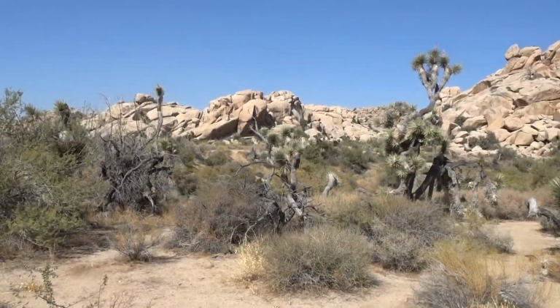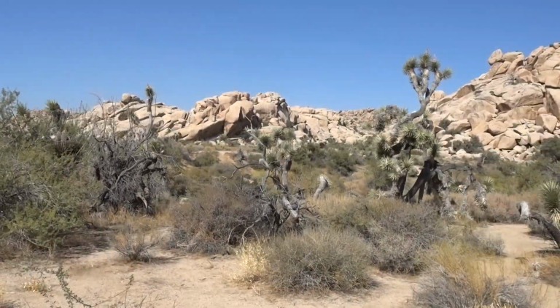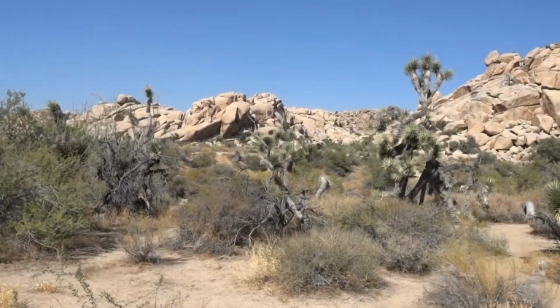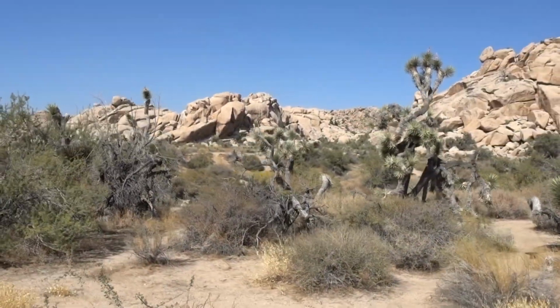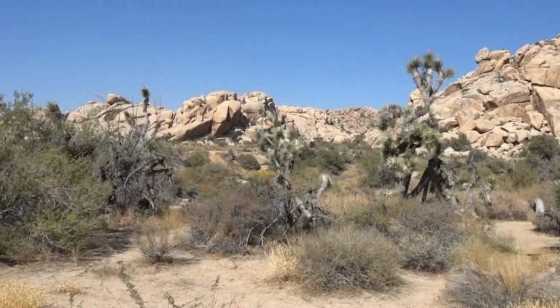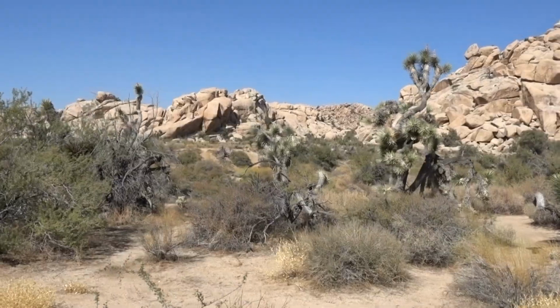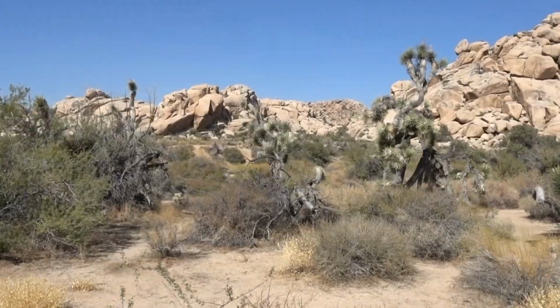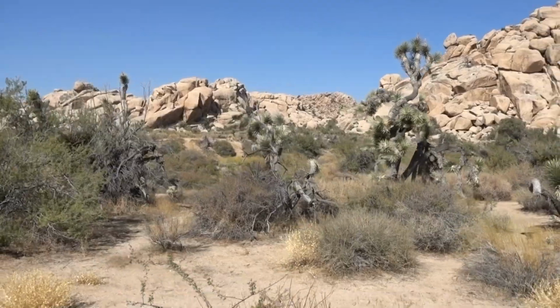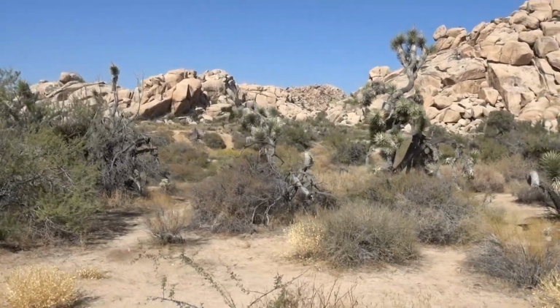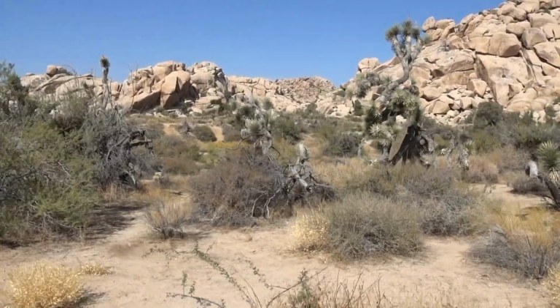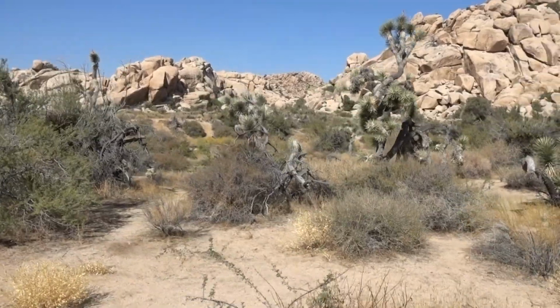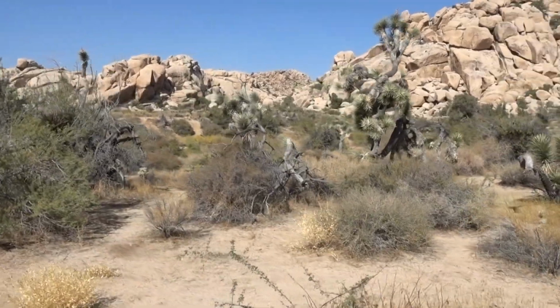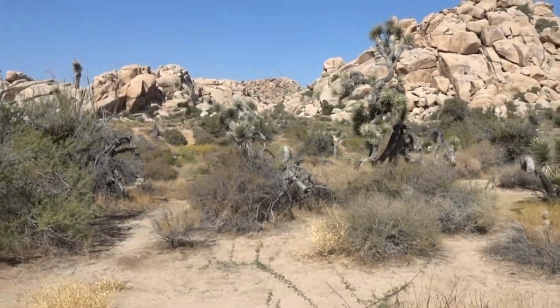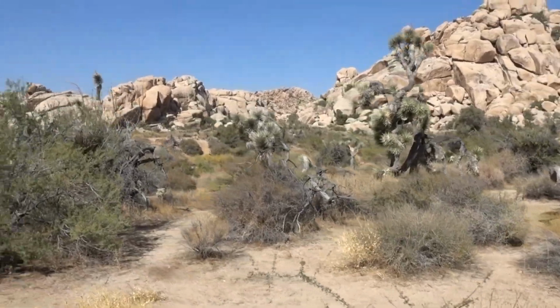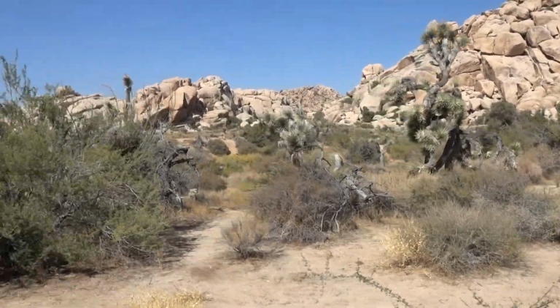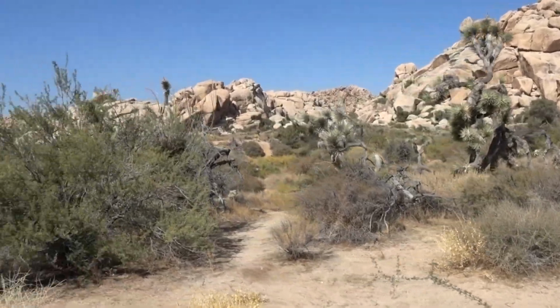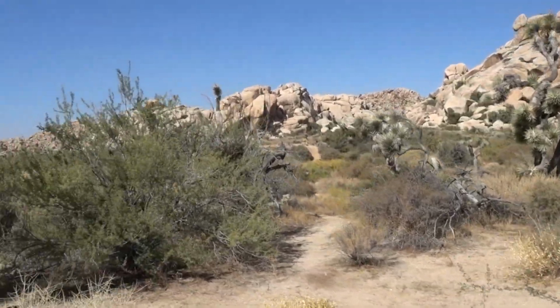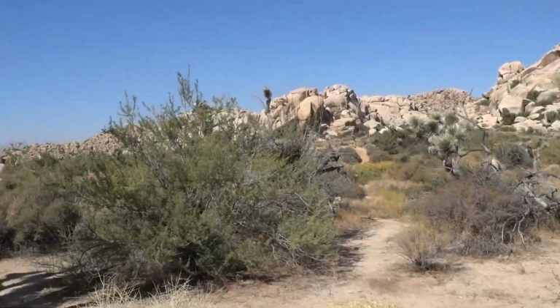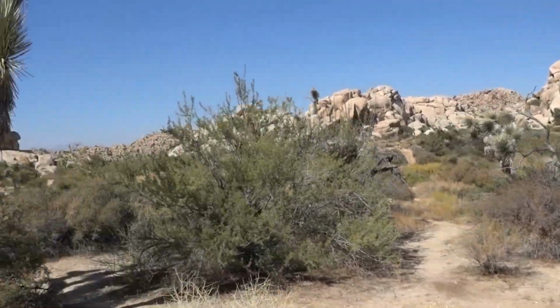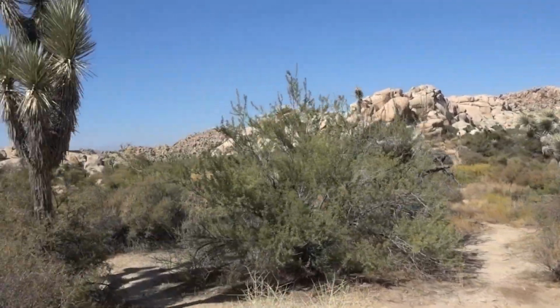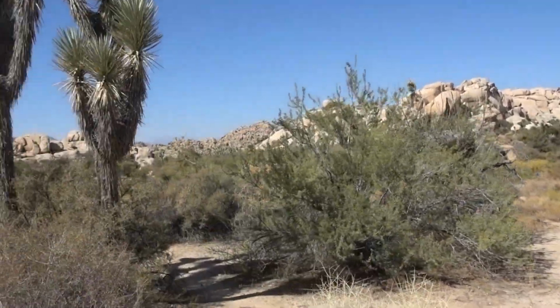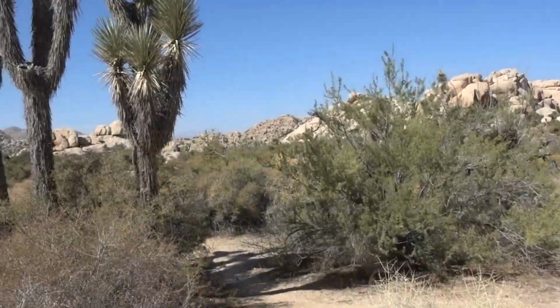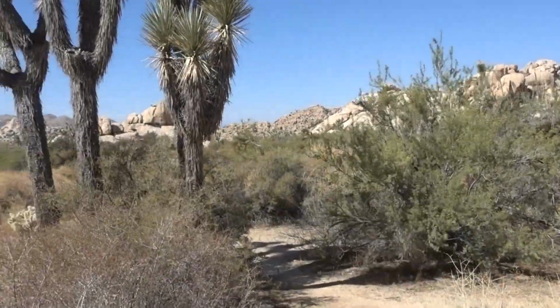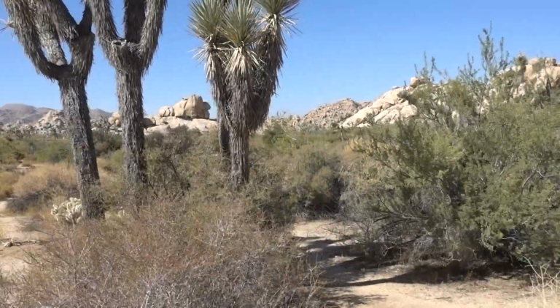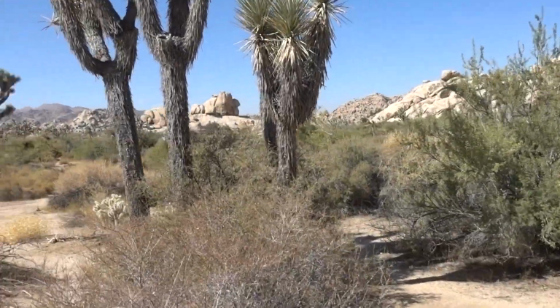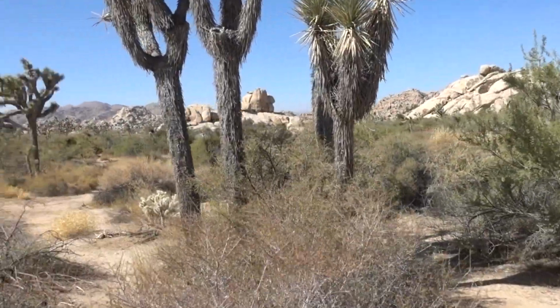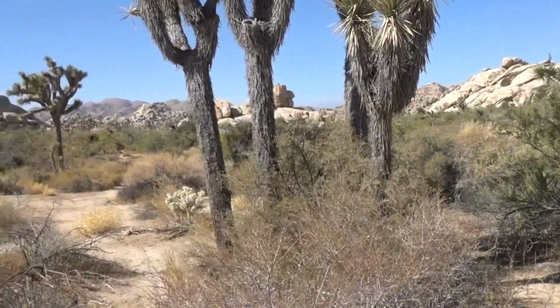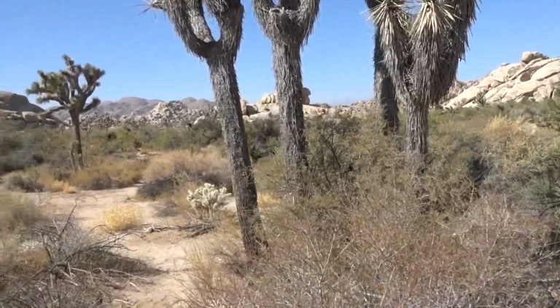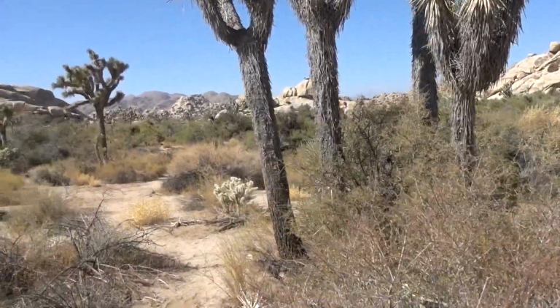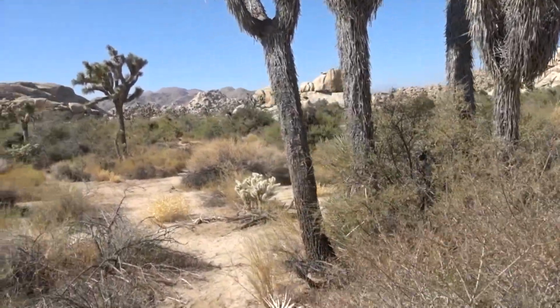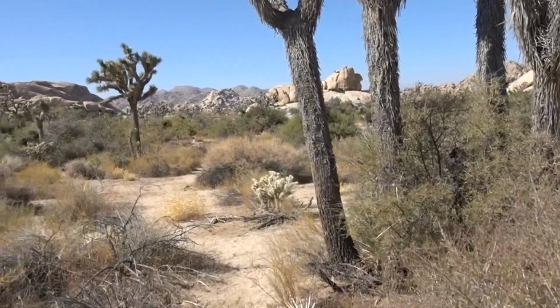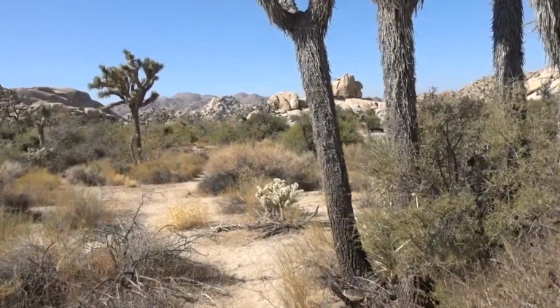There you have it — just a little taste of the Barker Dam hike in Joshua Tree National Park.